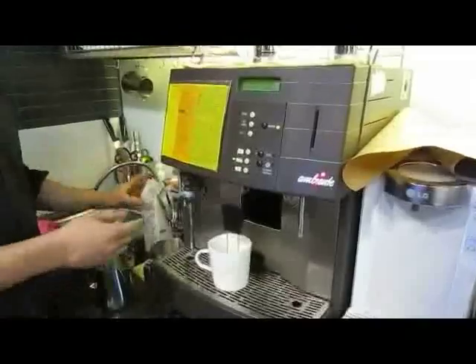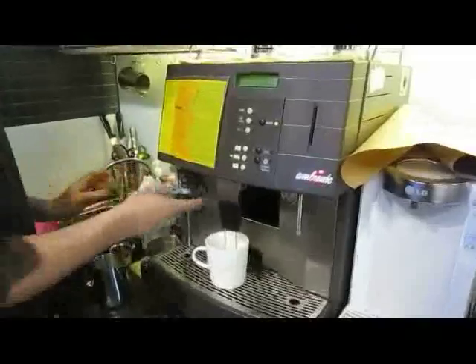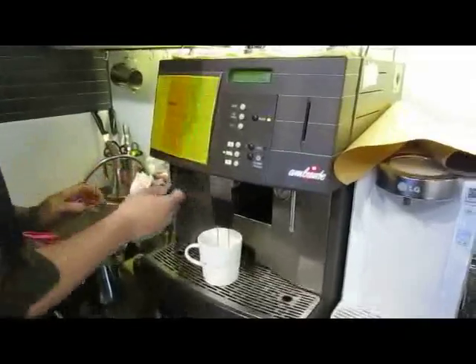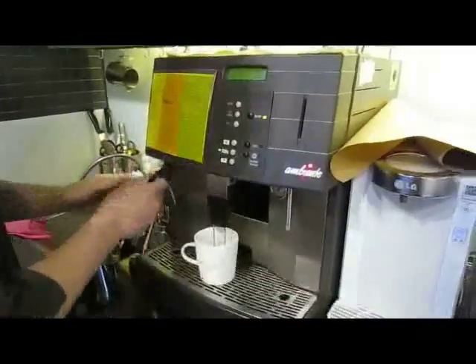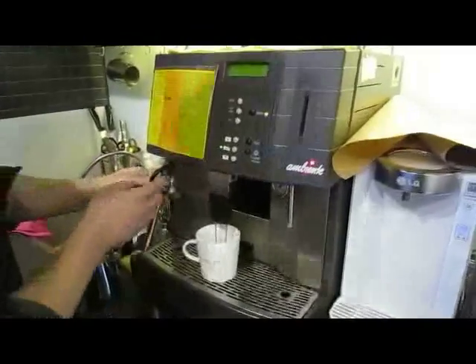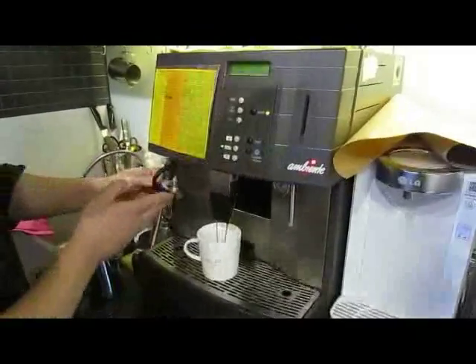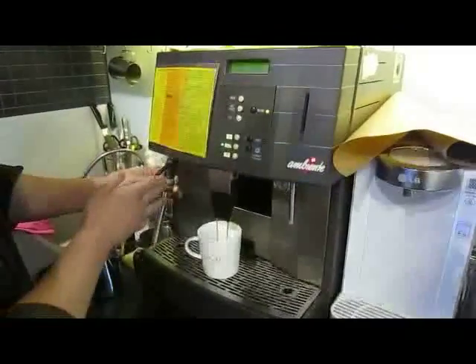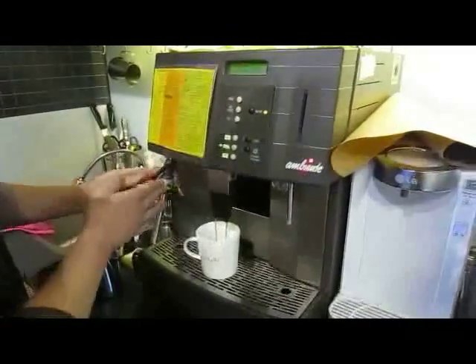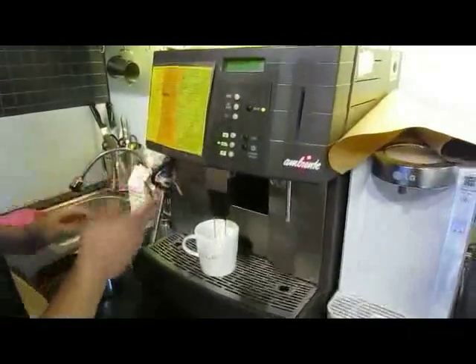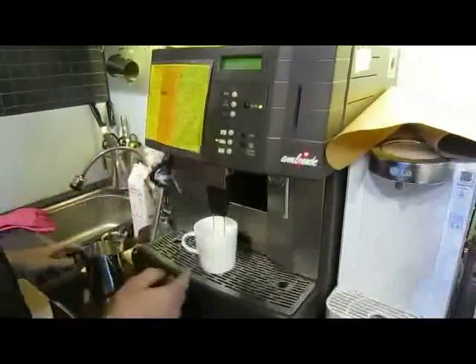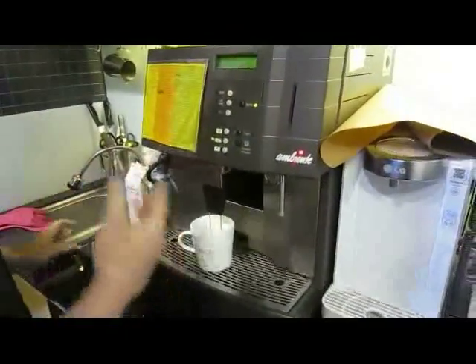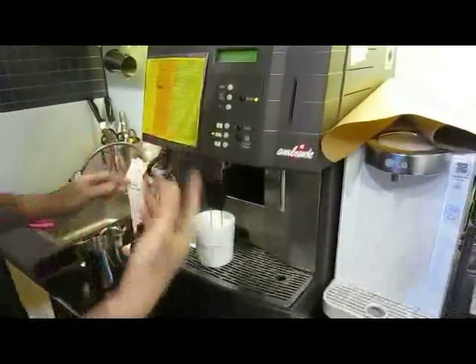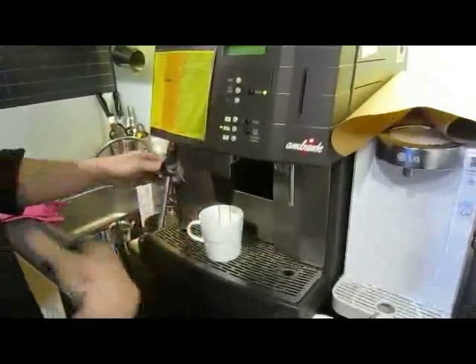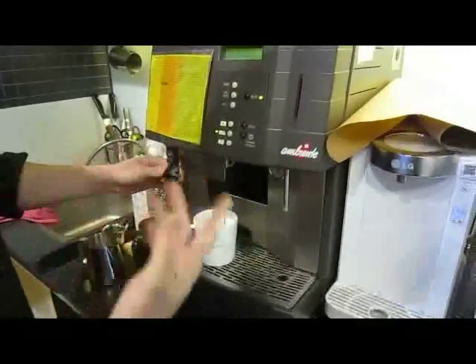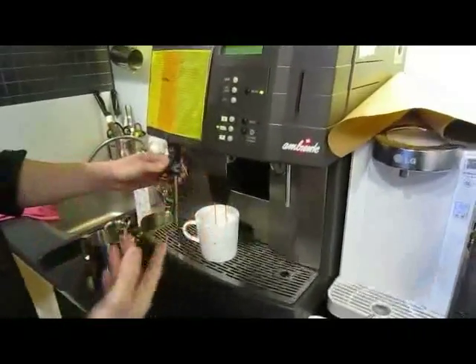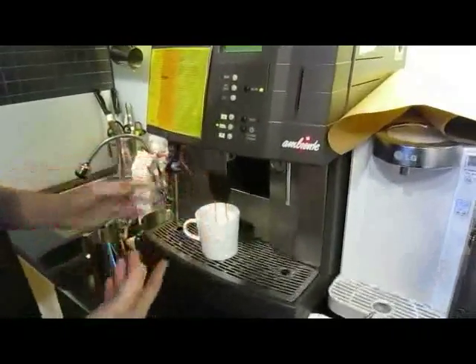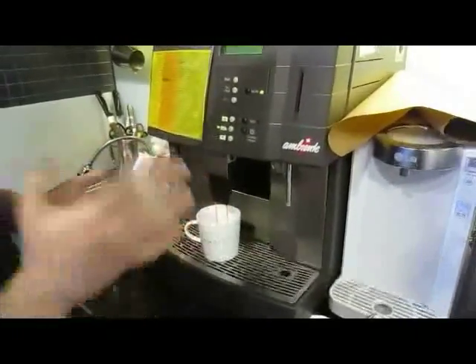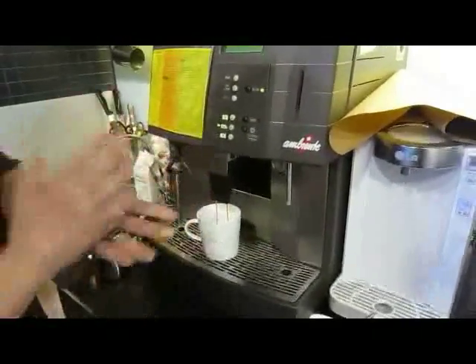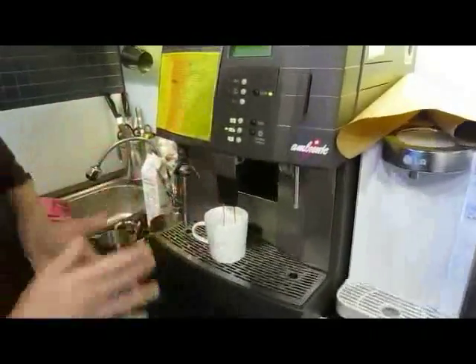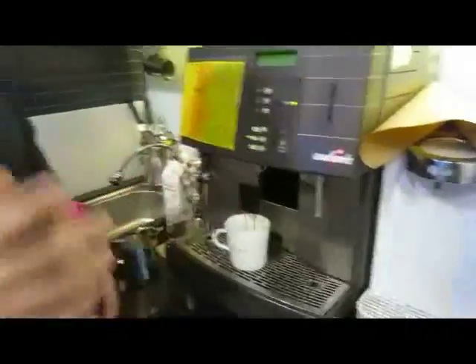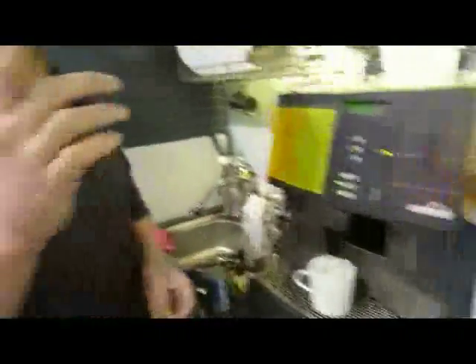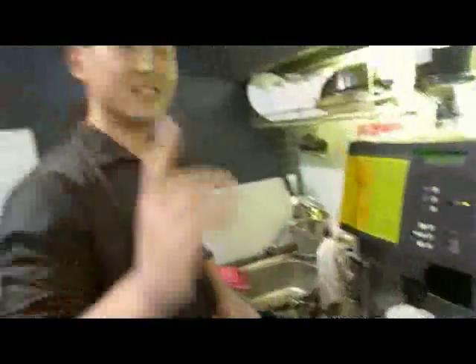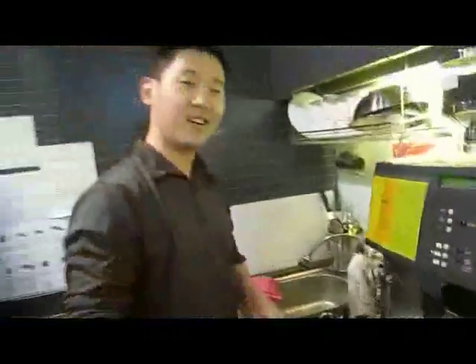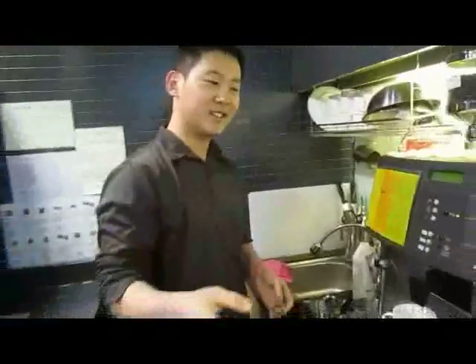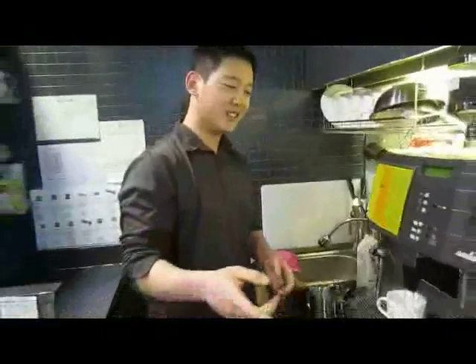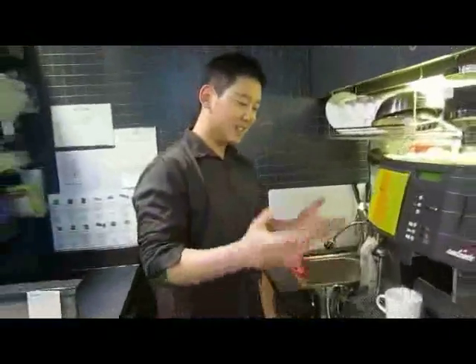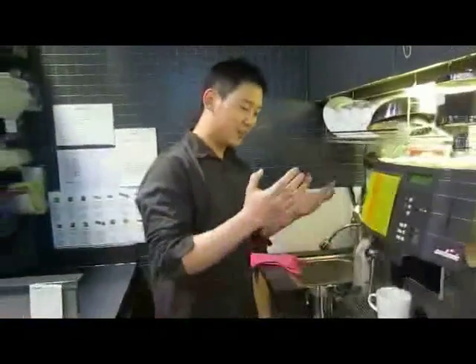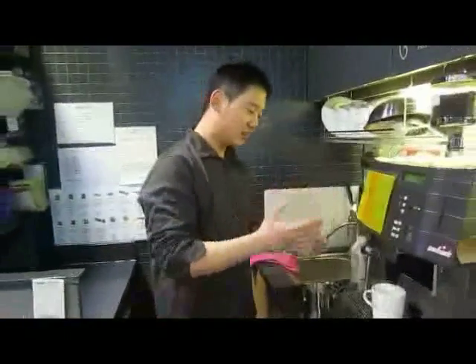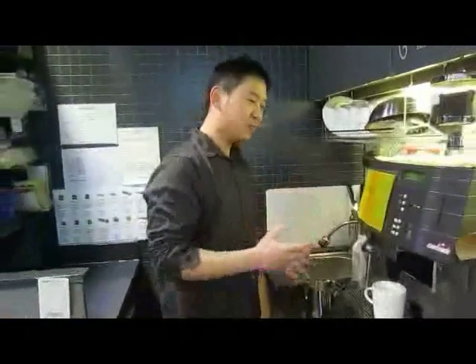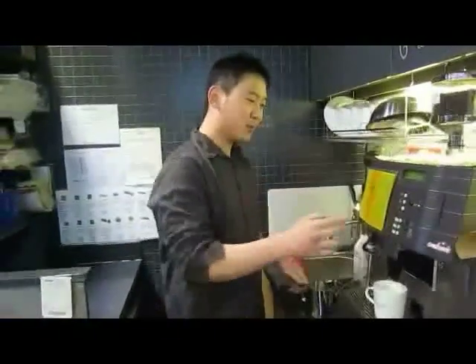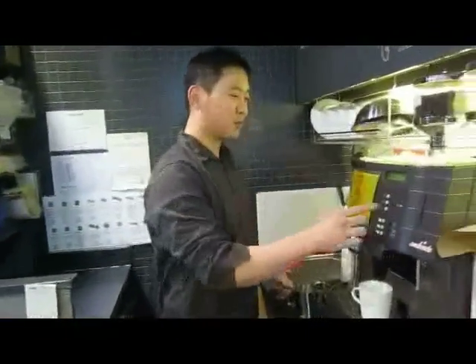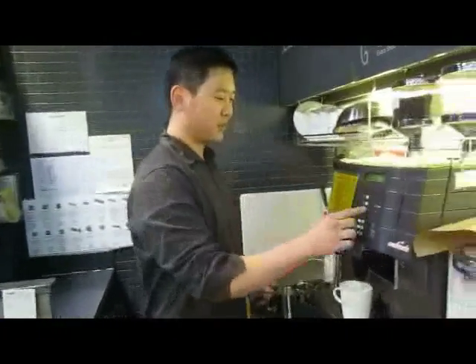This is what you call a steamer. You need to steam the milk. It's really important in making latte art — you steam the milk perfectly.